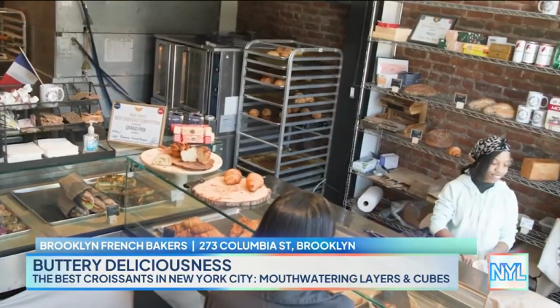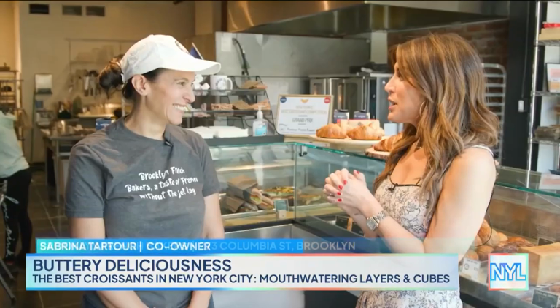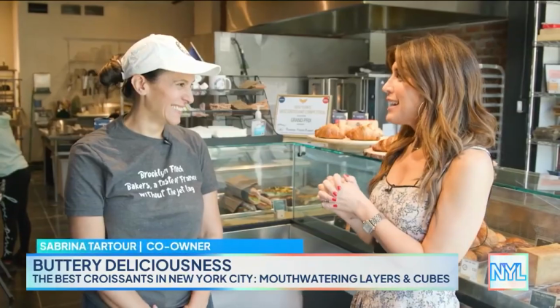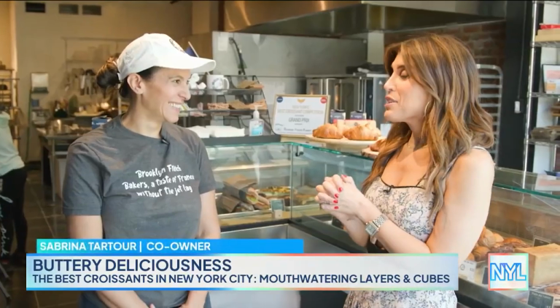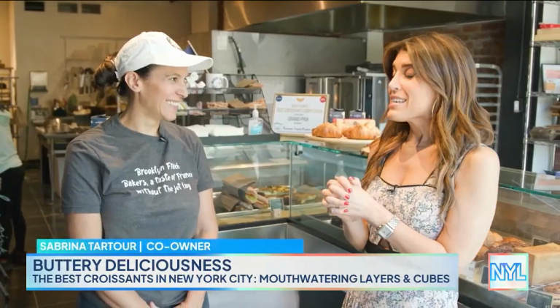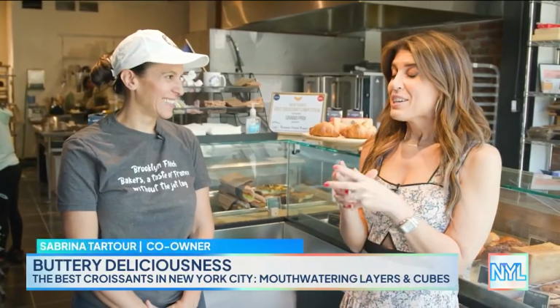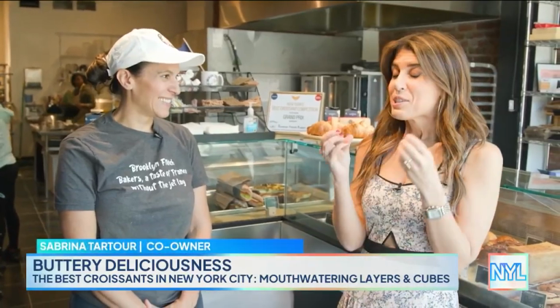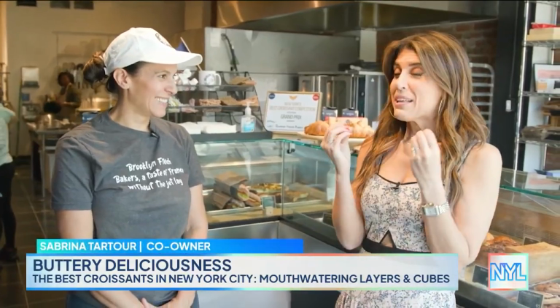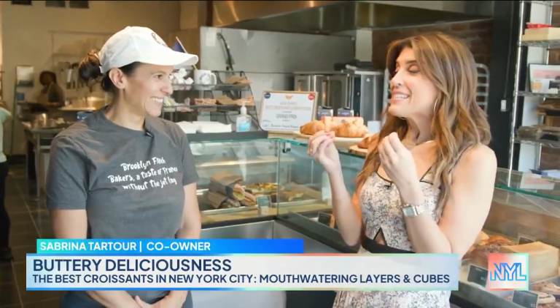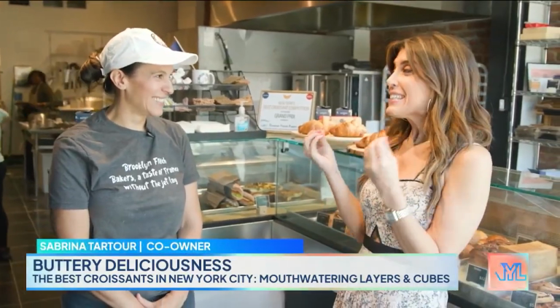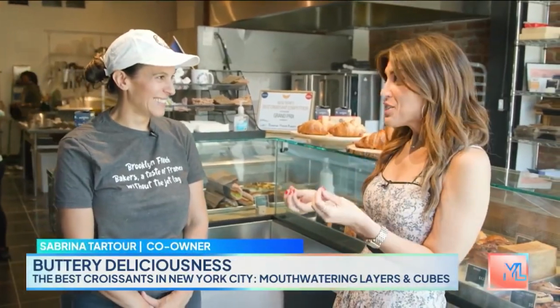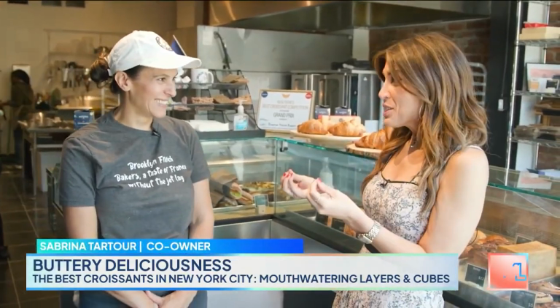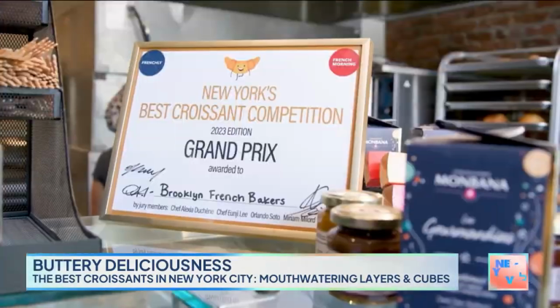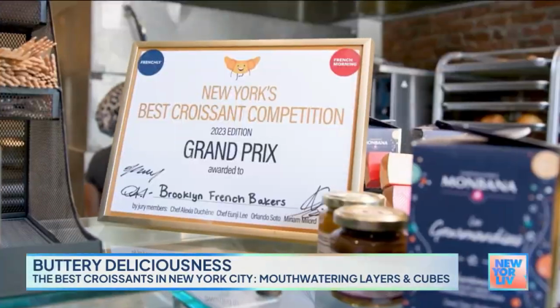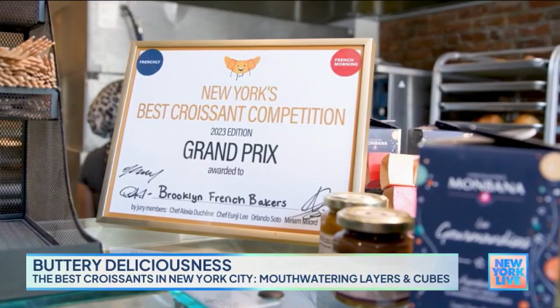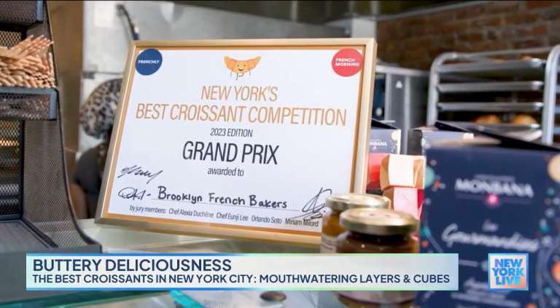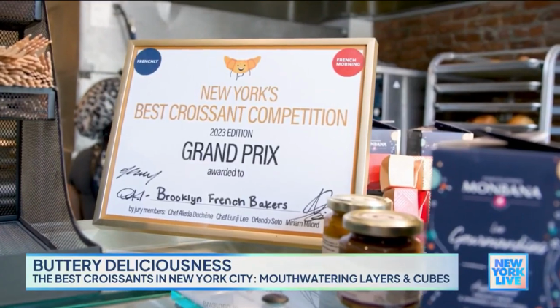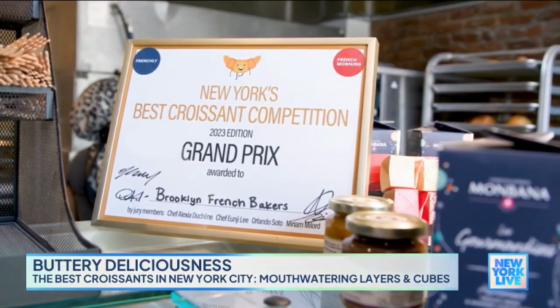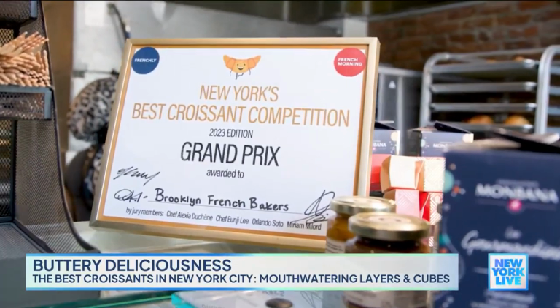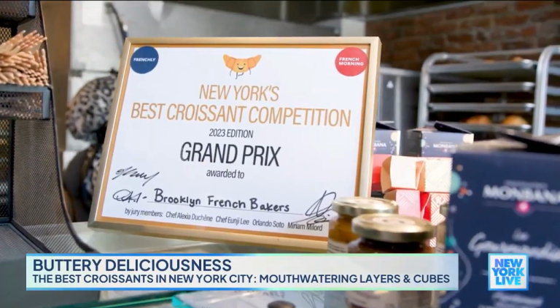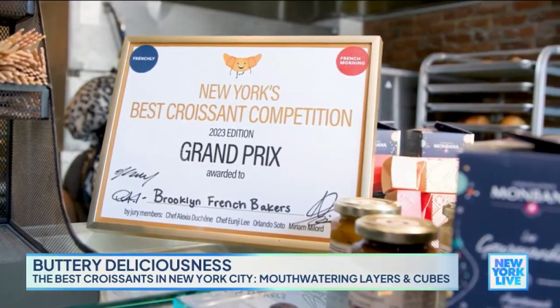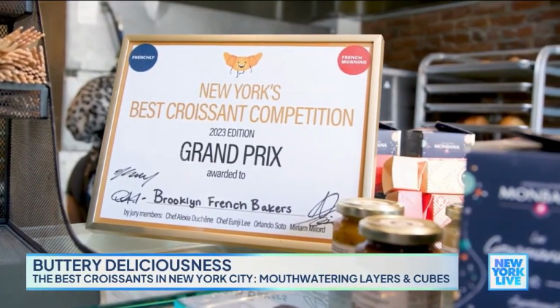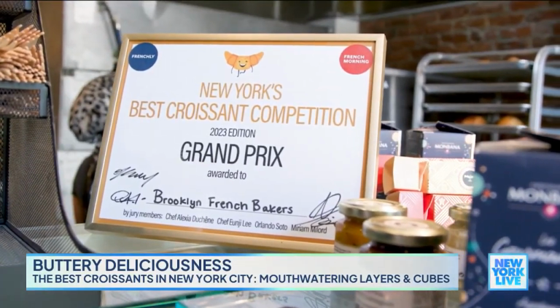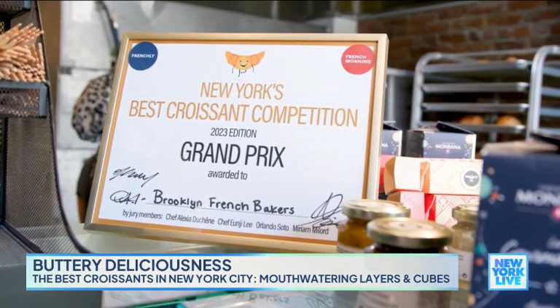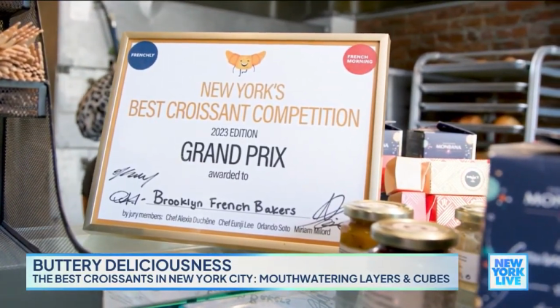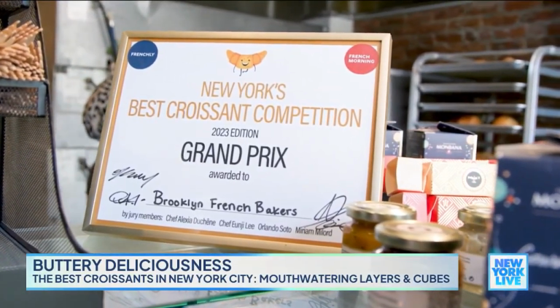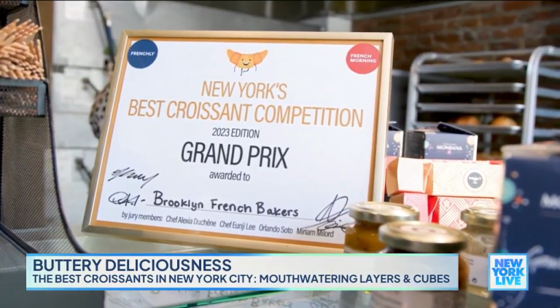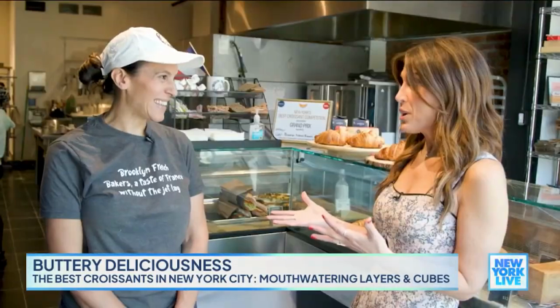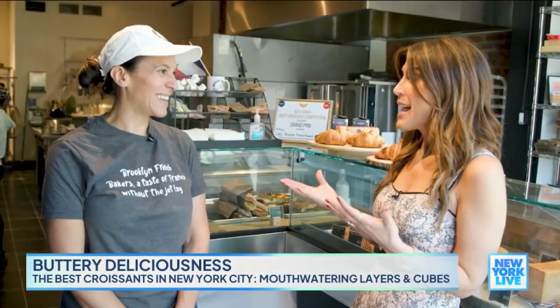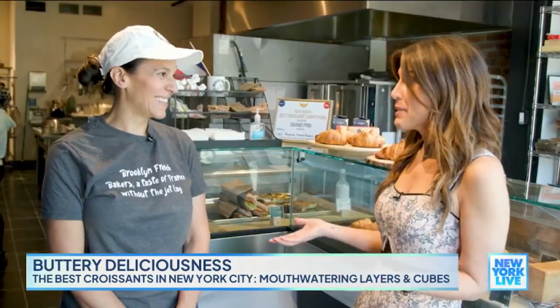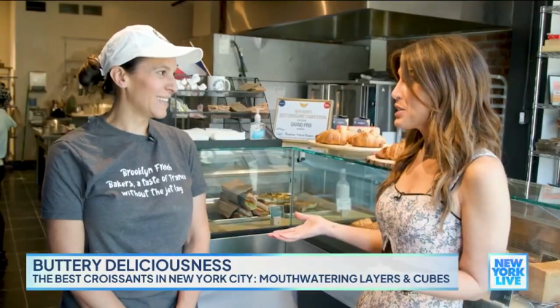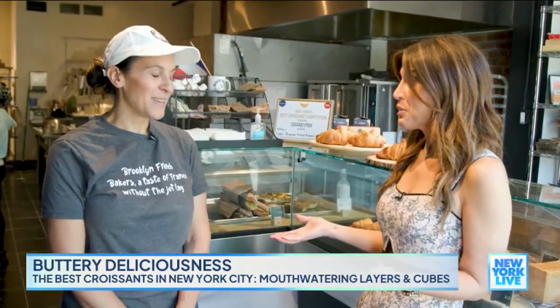Sabrina, everything here smells delicious. You won the best croissant in New York City. What does that mean to you?